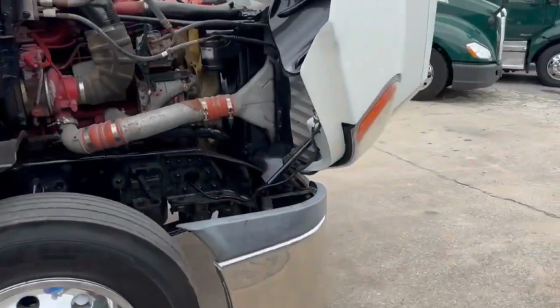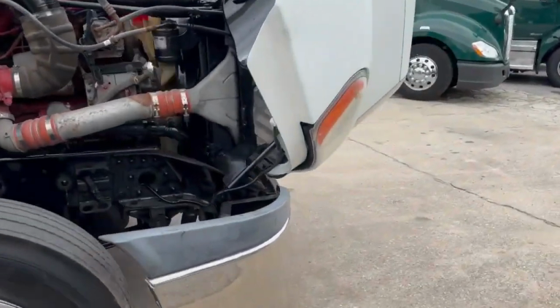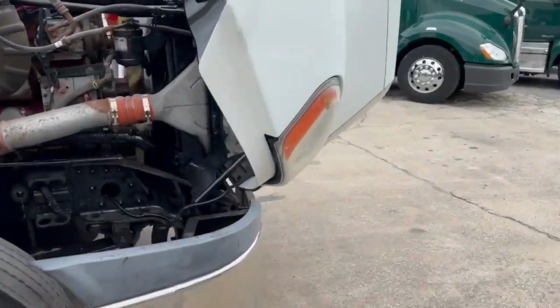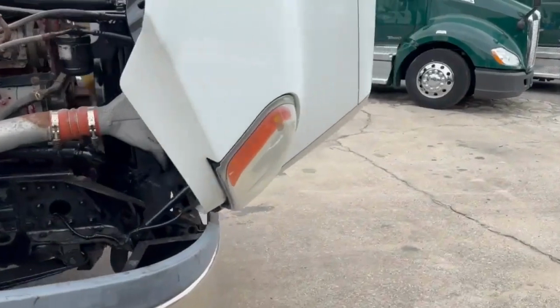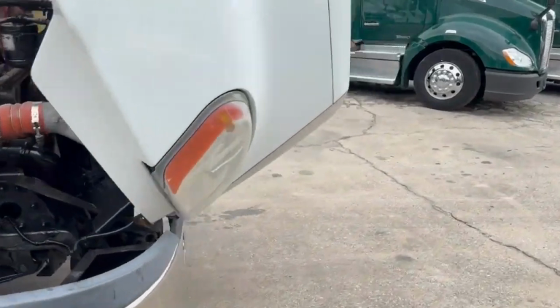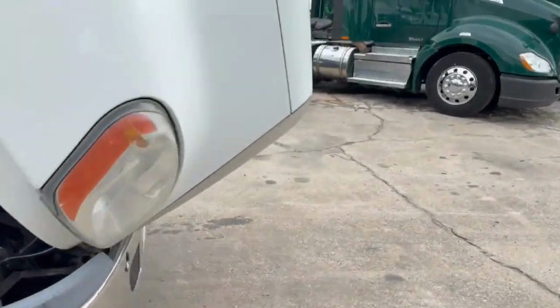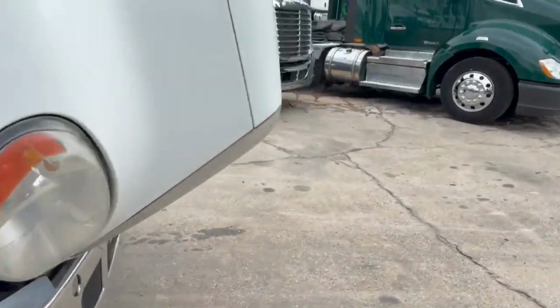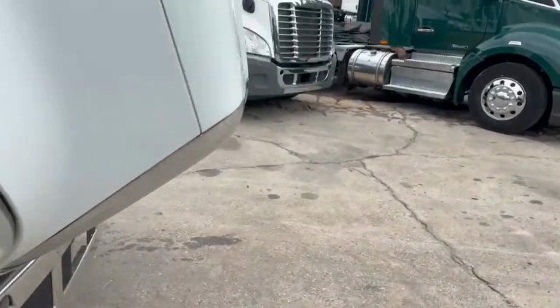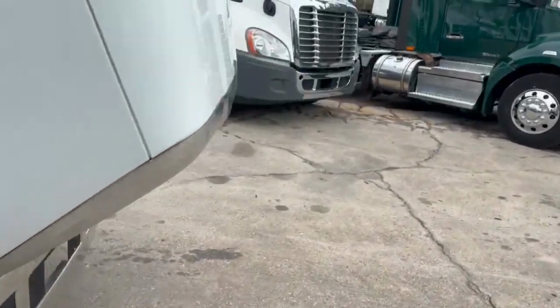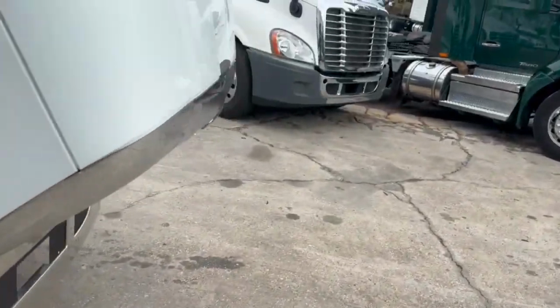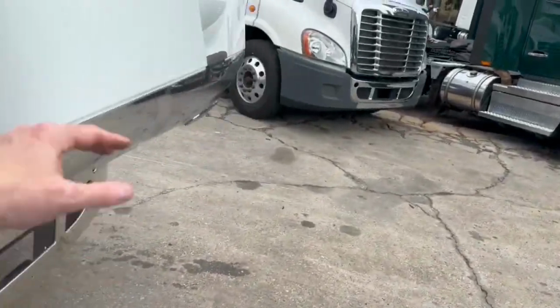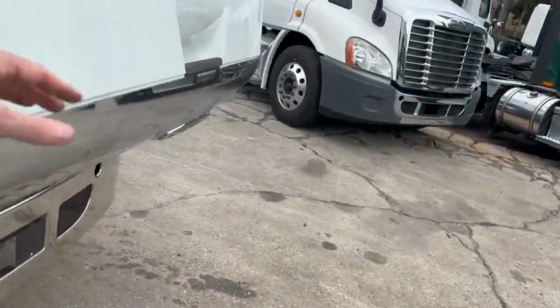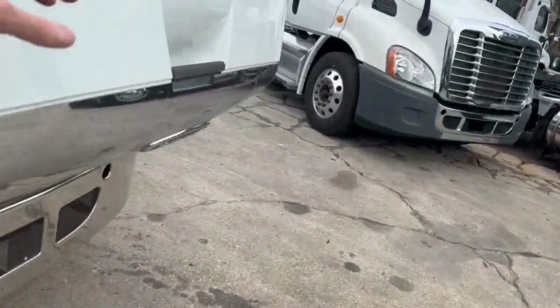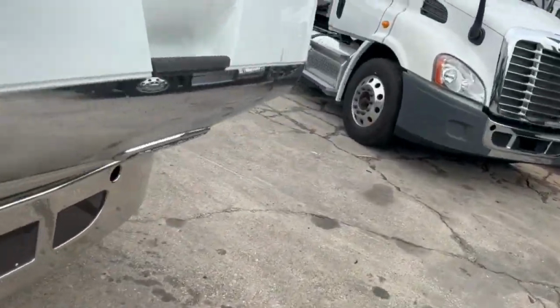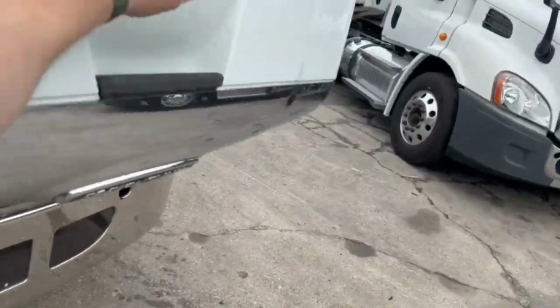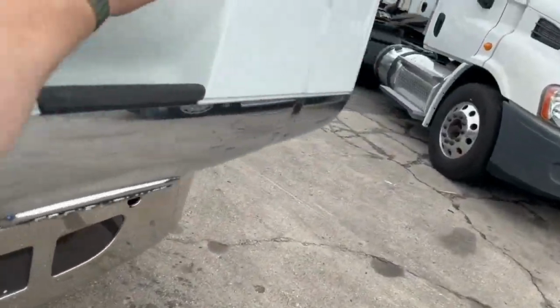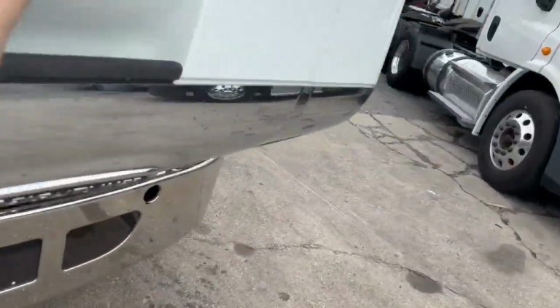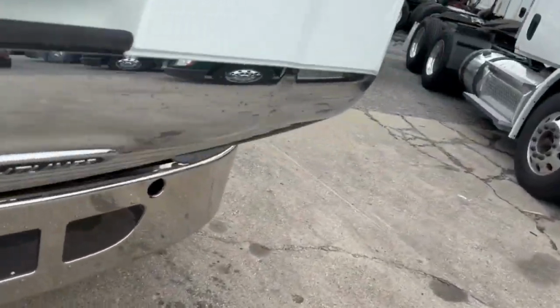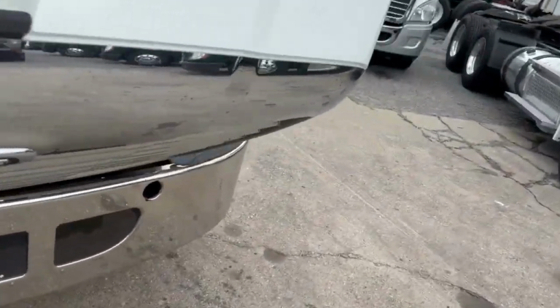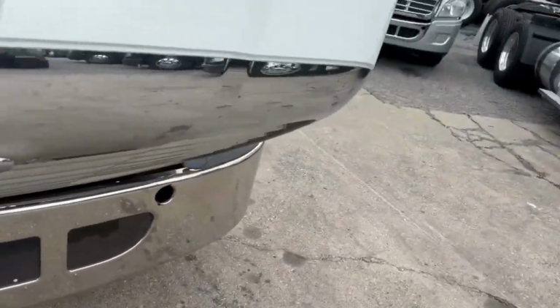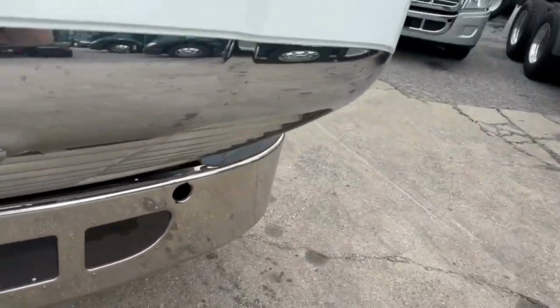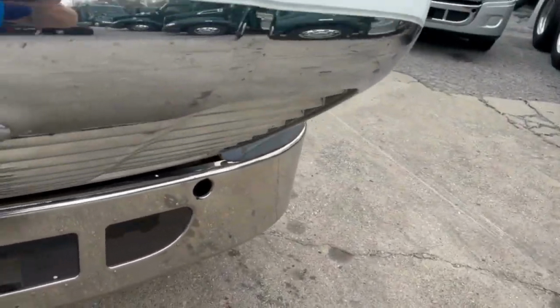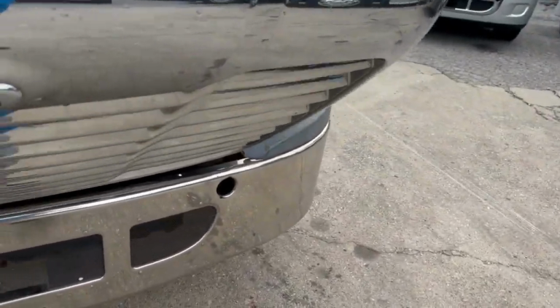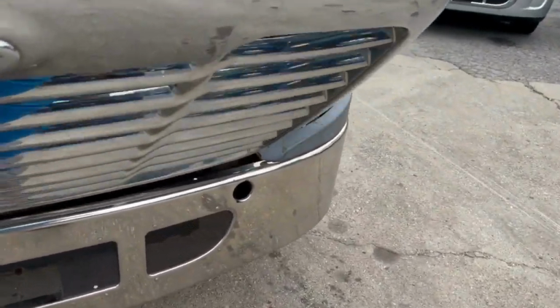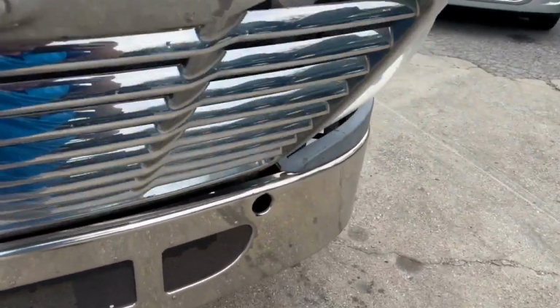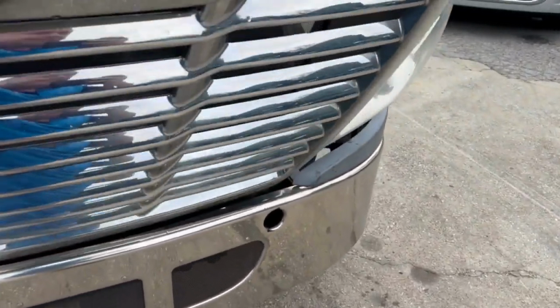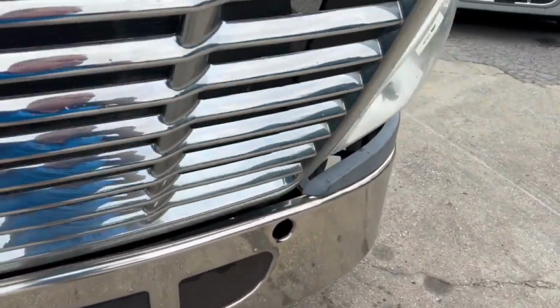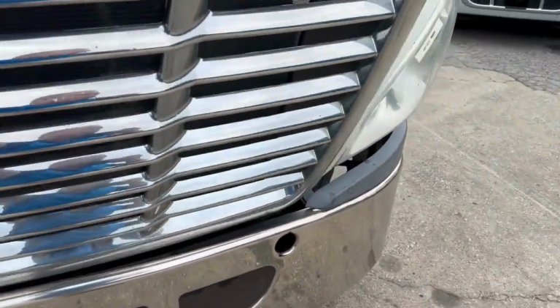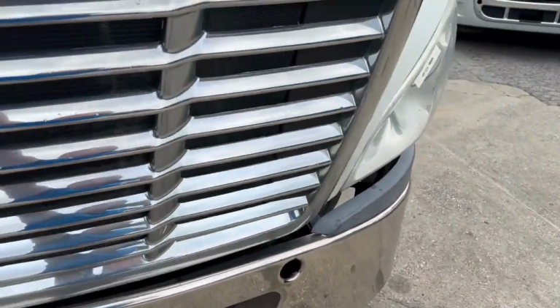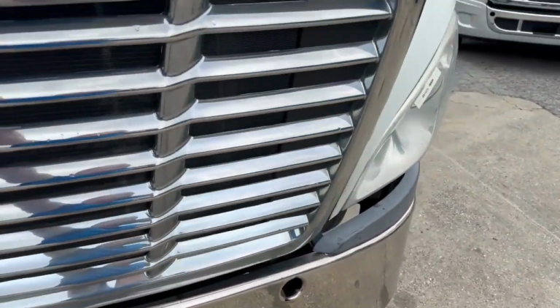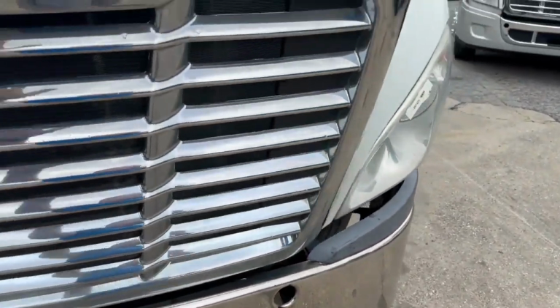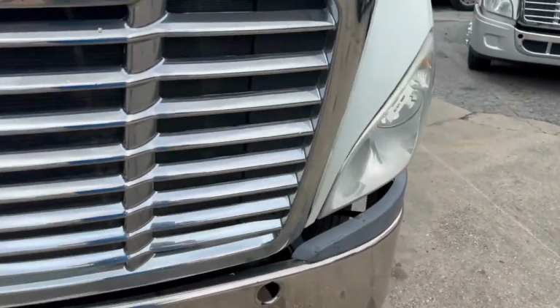This was a Ryder fleet maintained truck. Thank you guys for checking out our trucks.